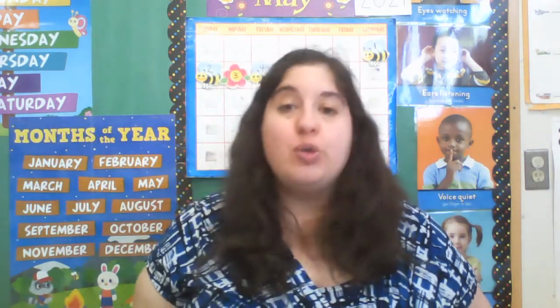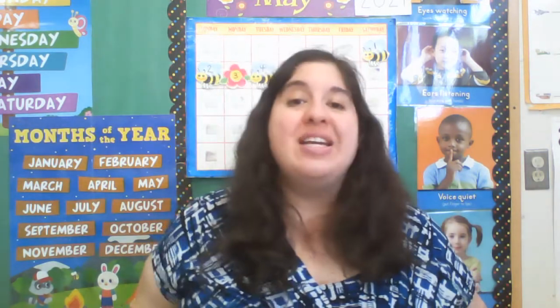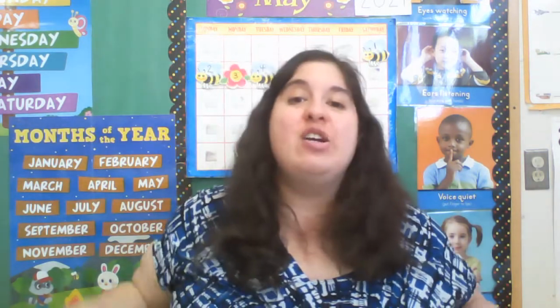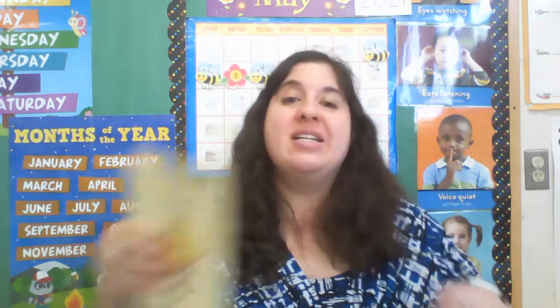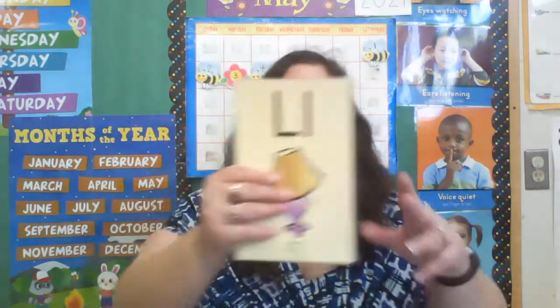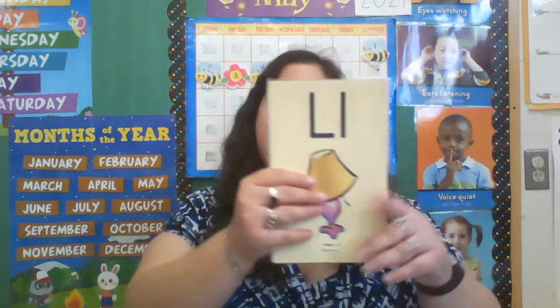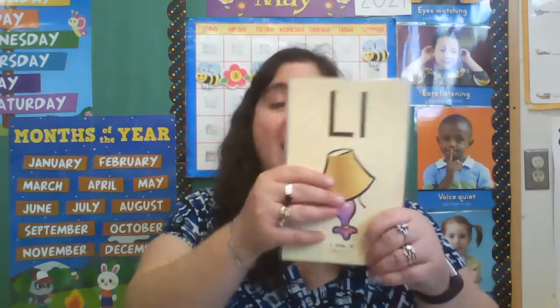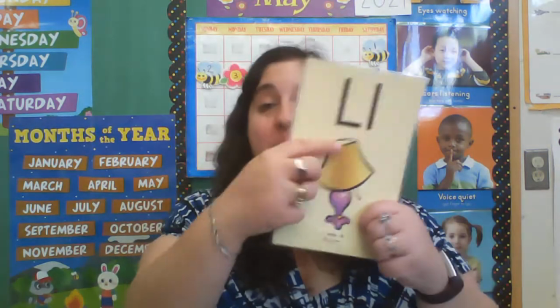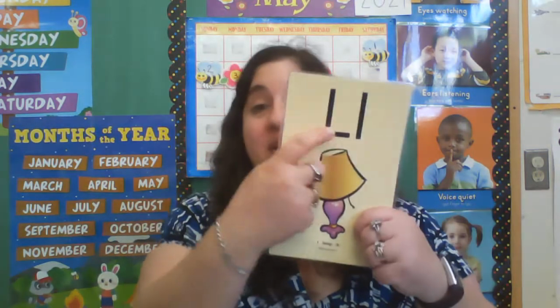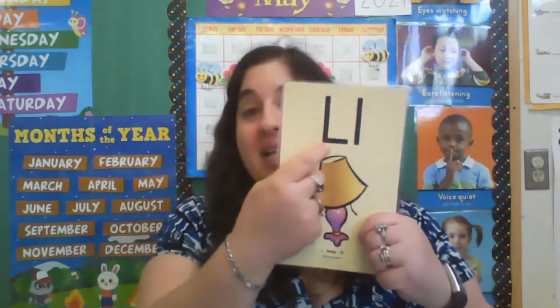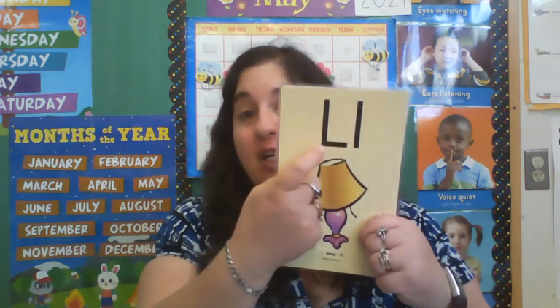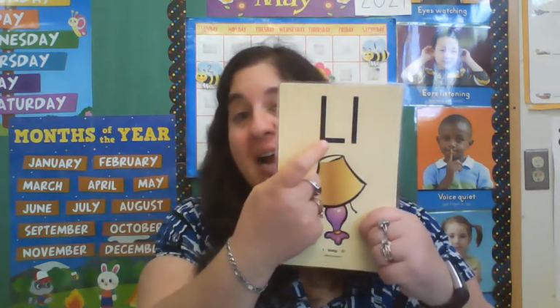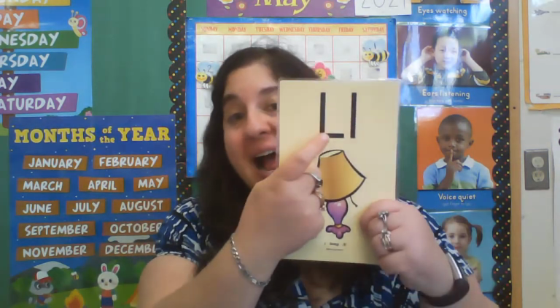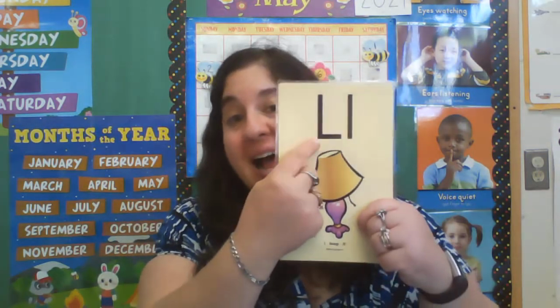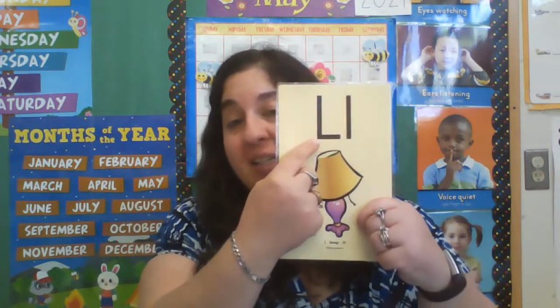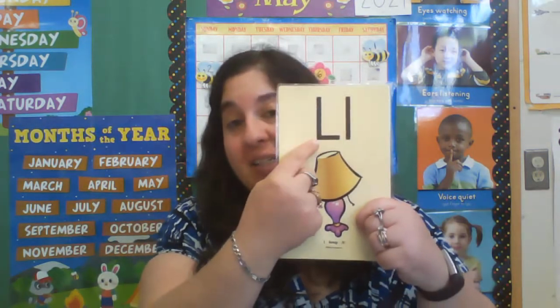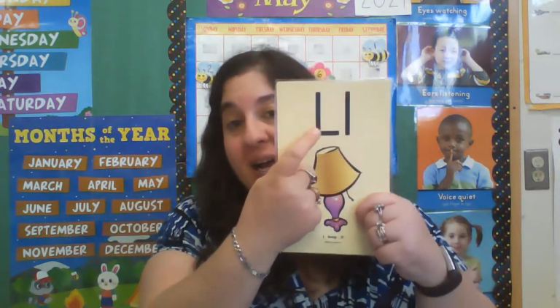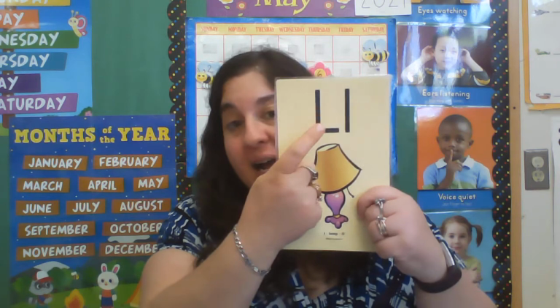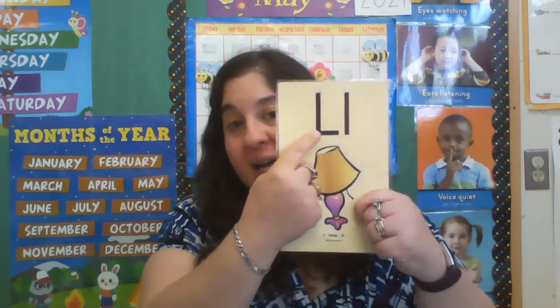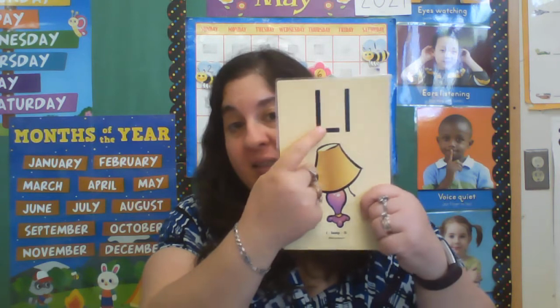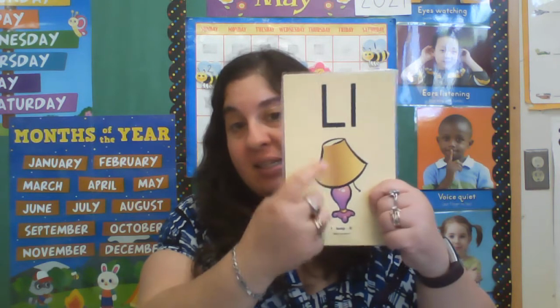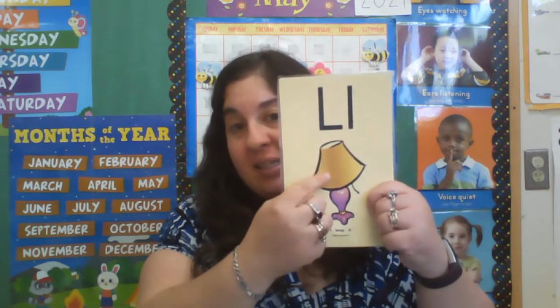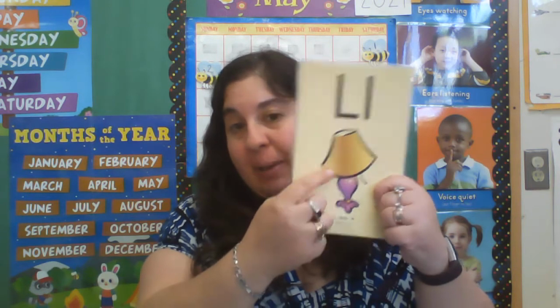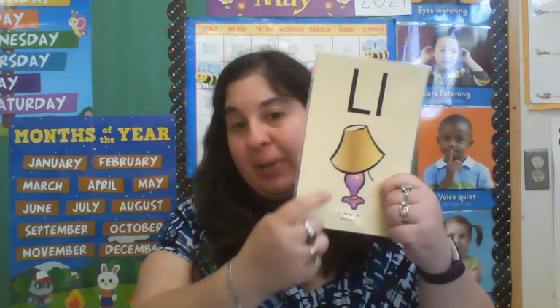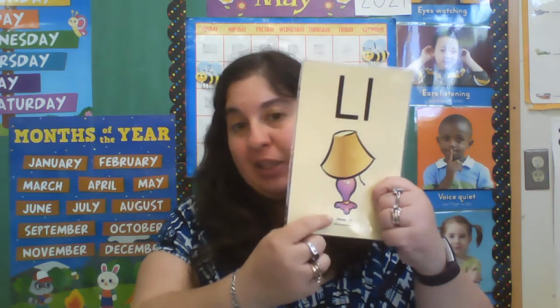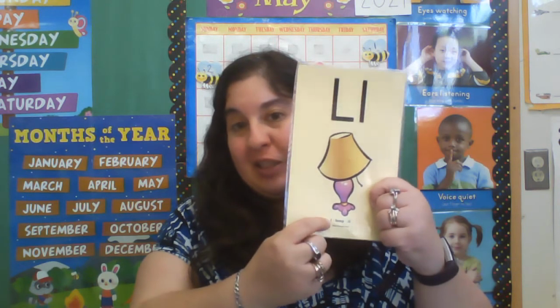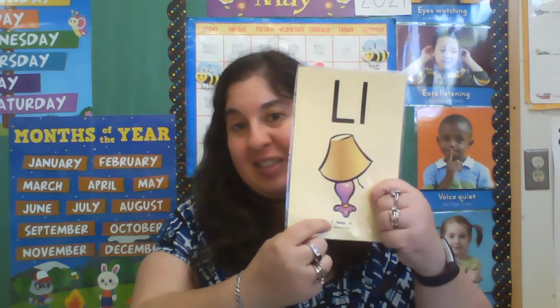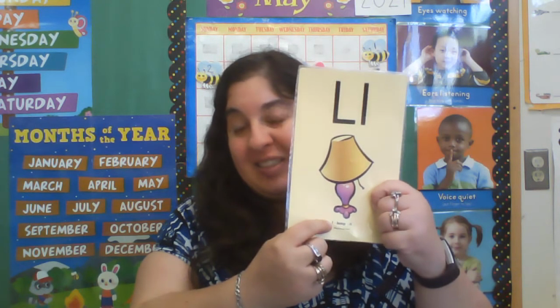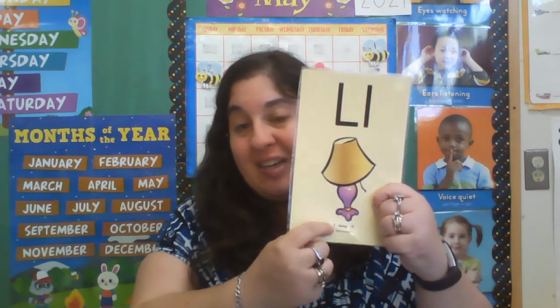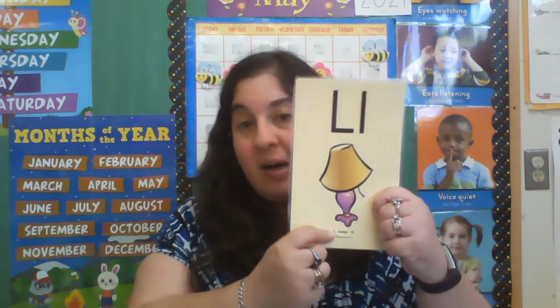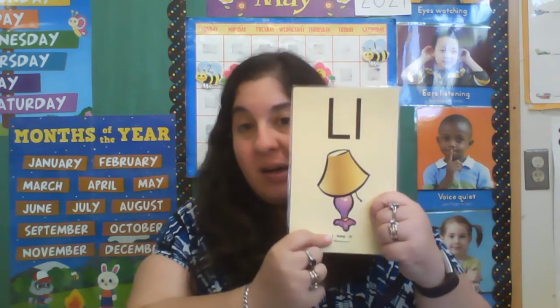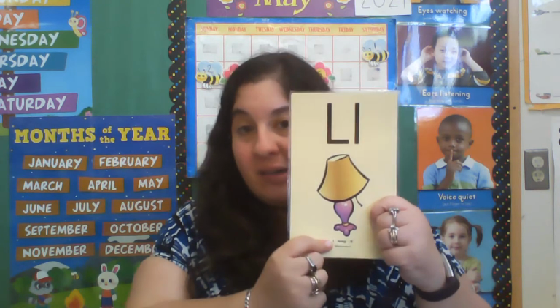So here is the capital letter L. Lamp. Lamp. Alright,